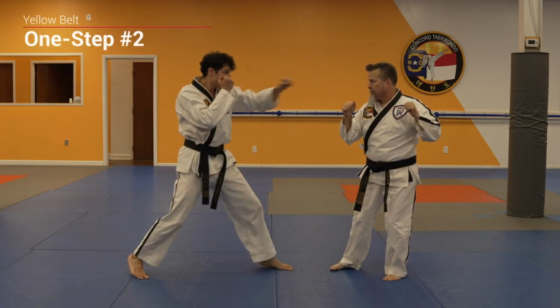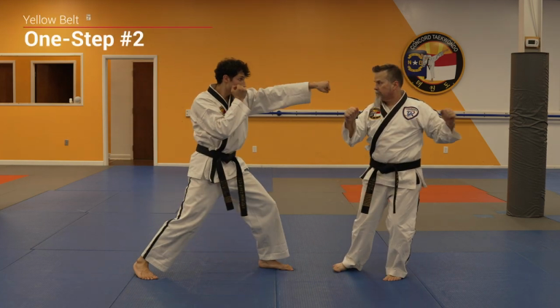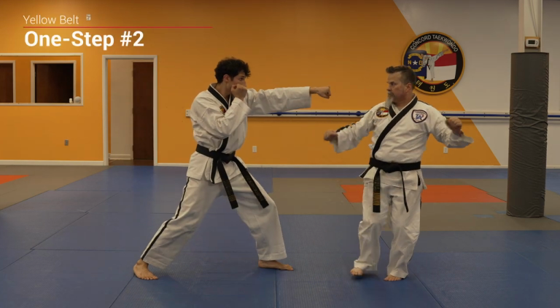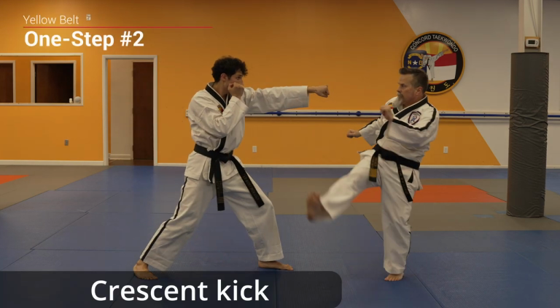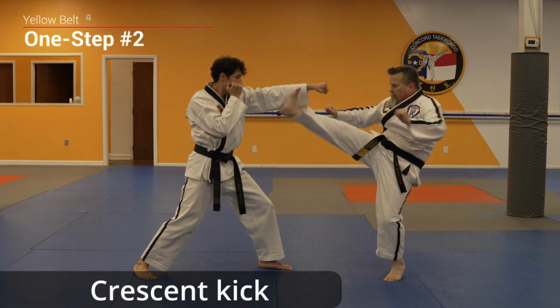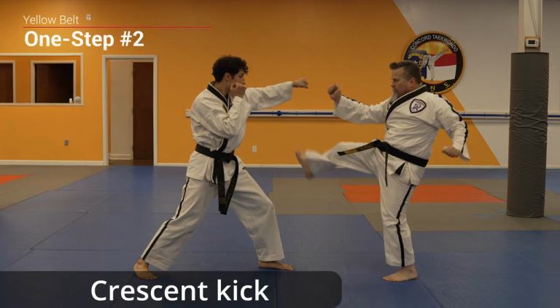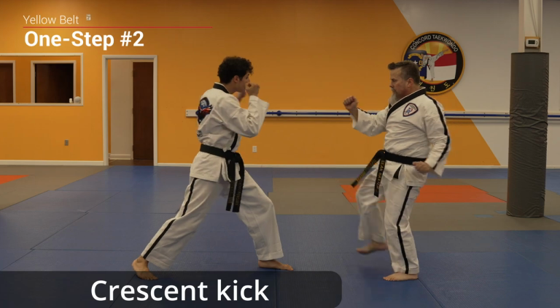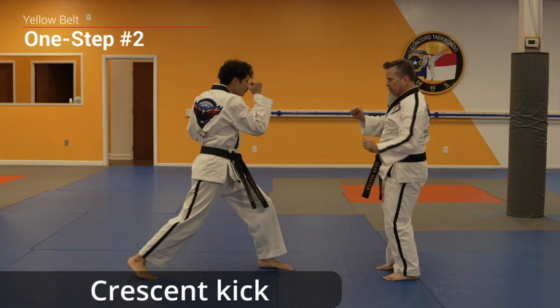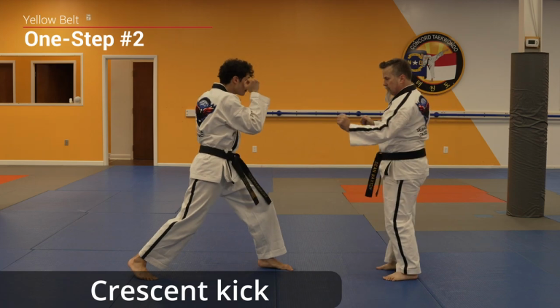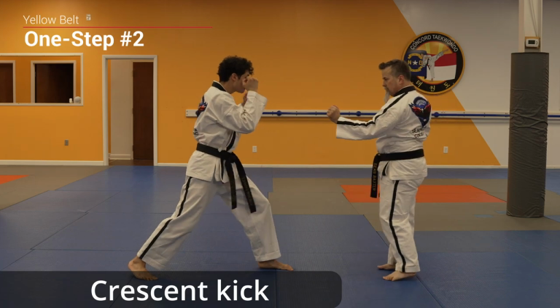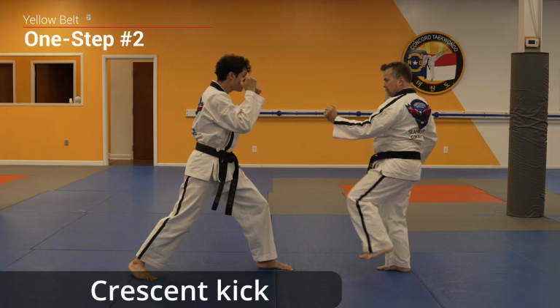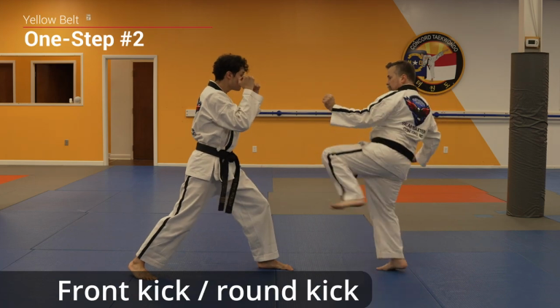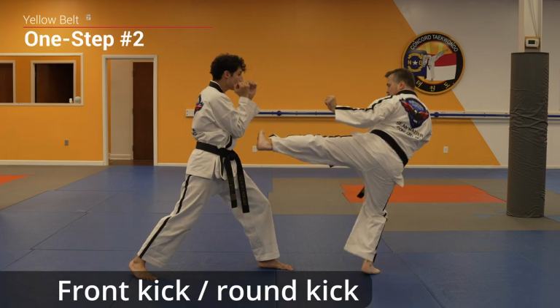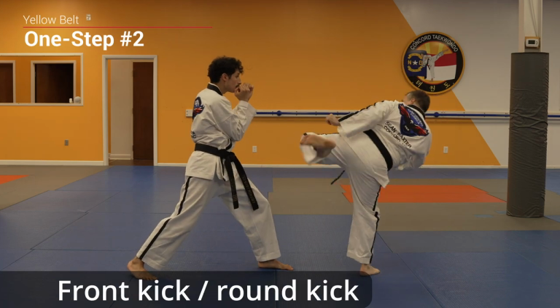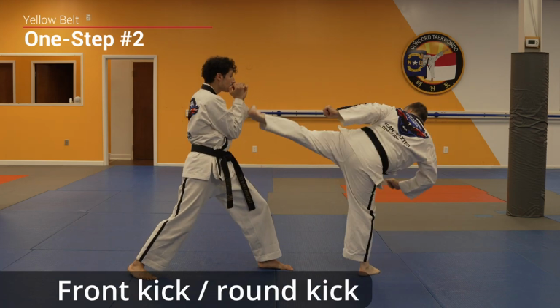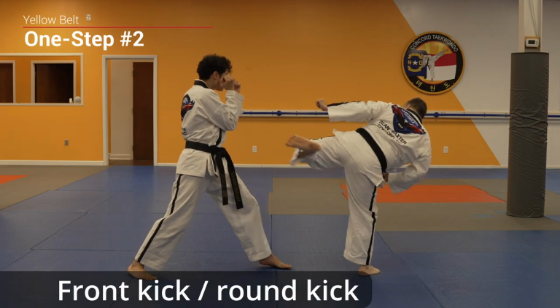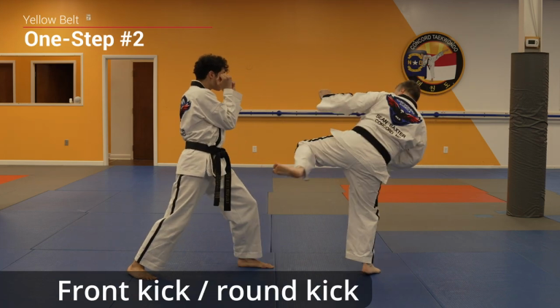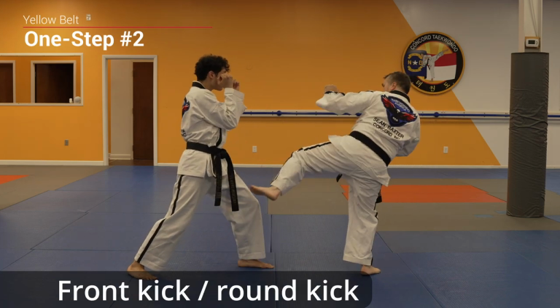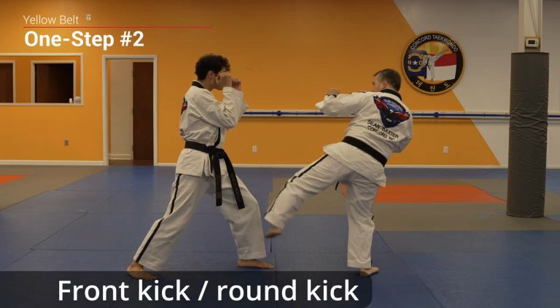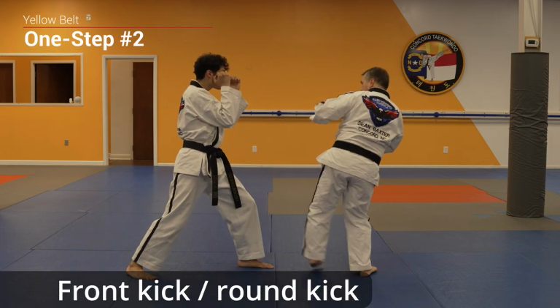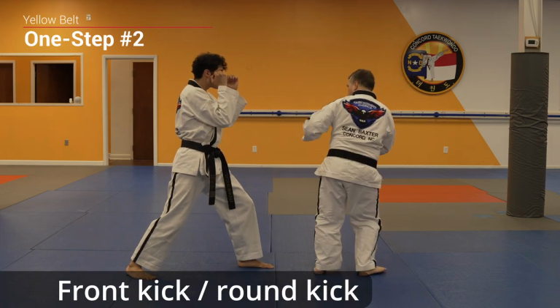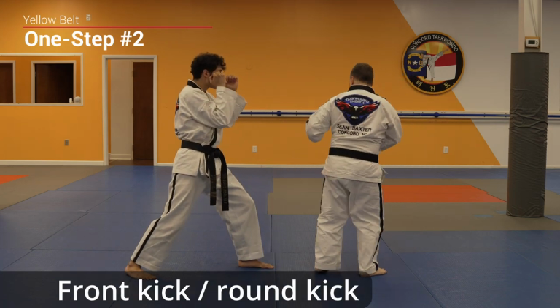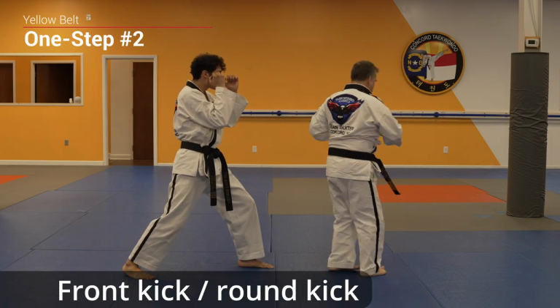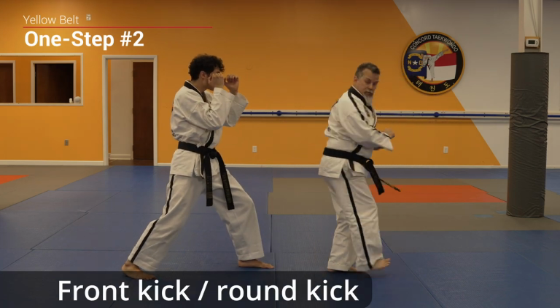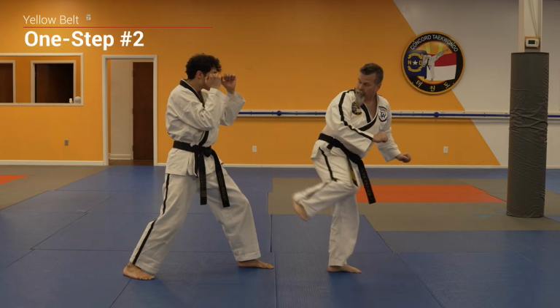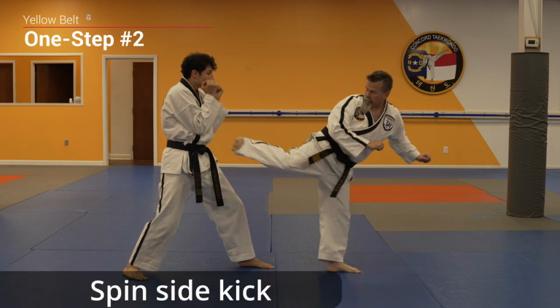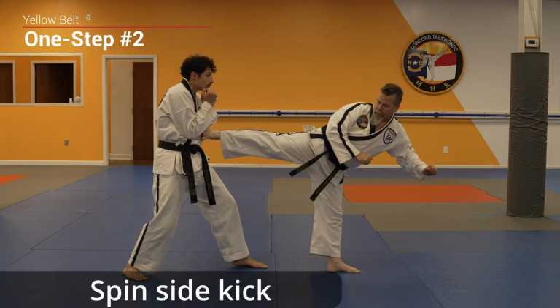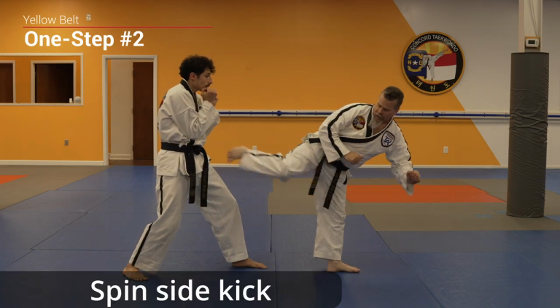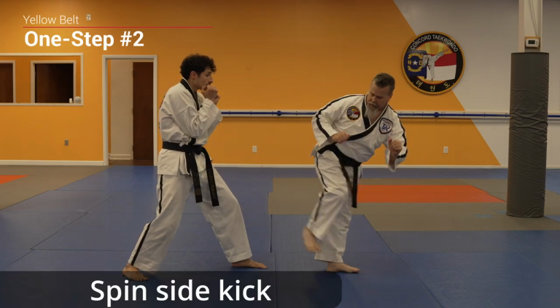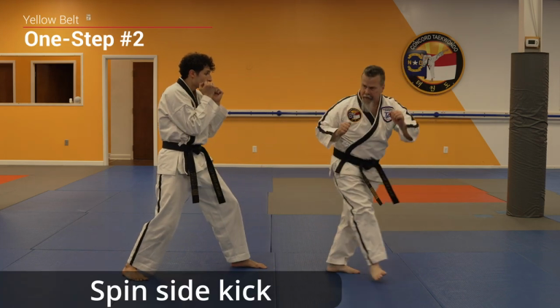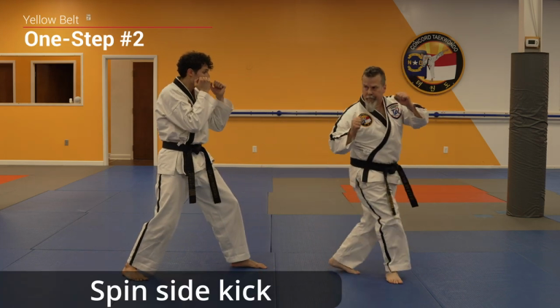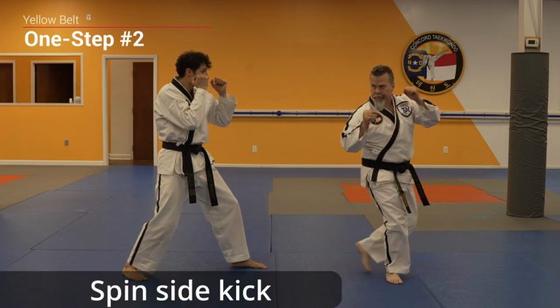Press and kick, front kick, round kick combination, spin side kick.